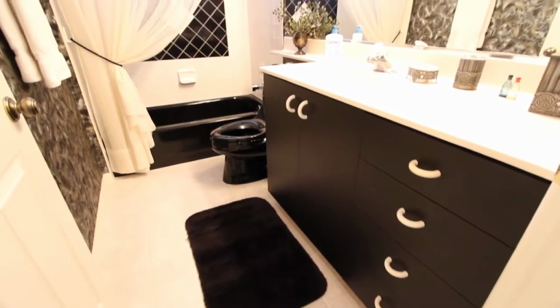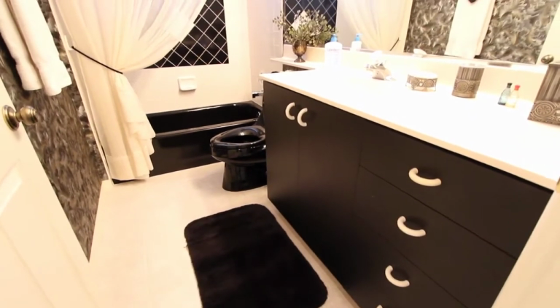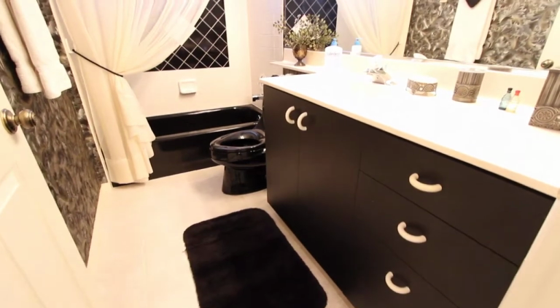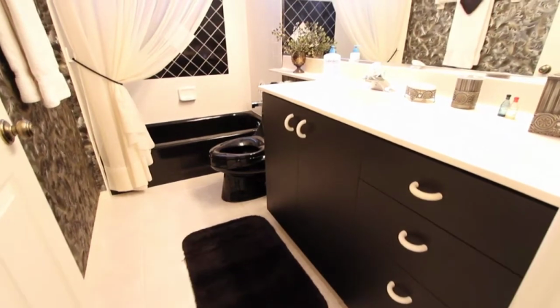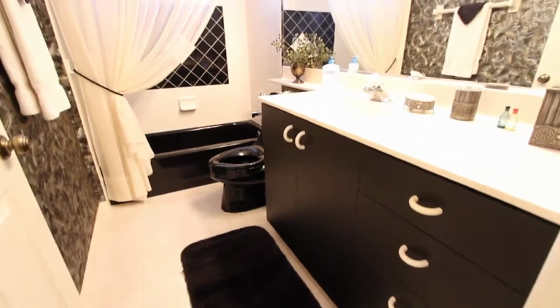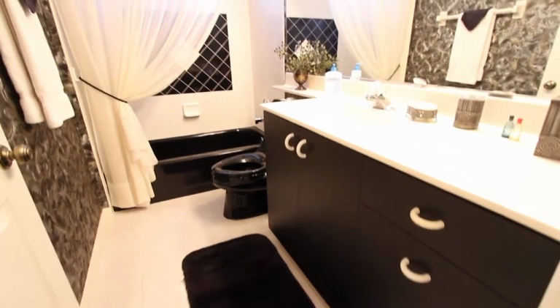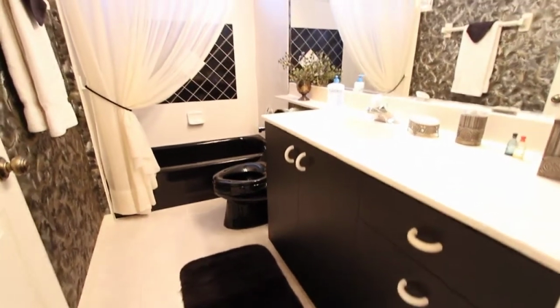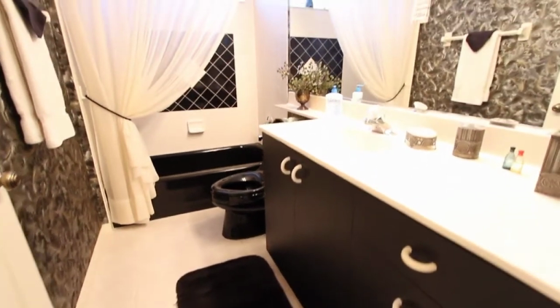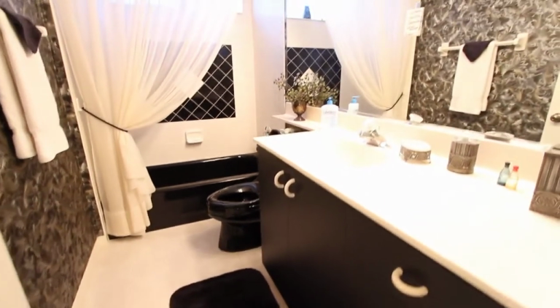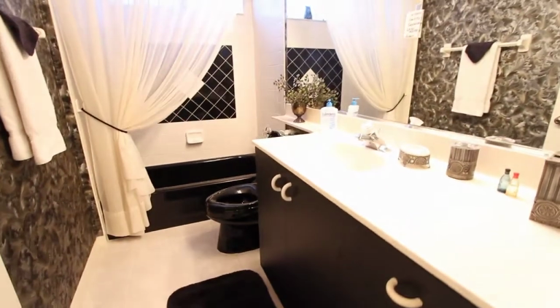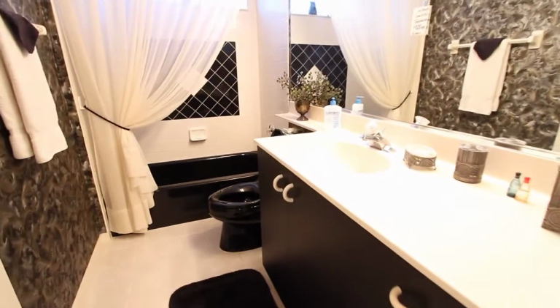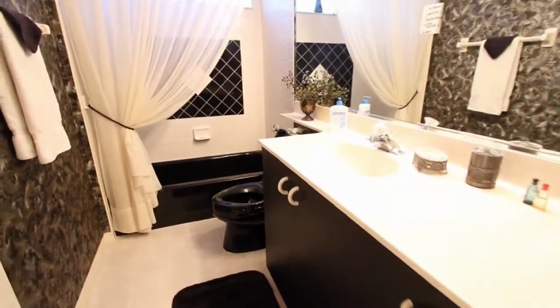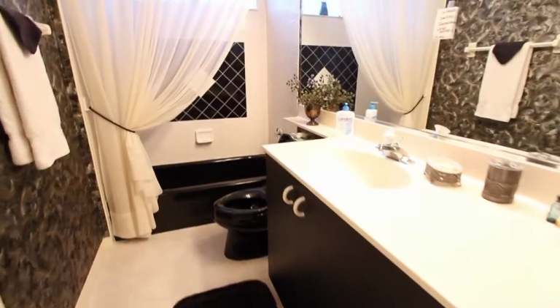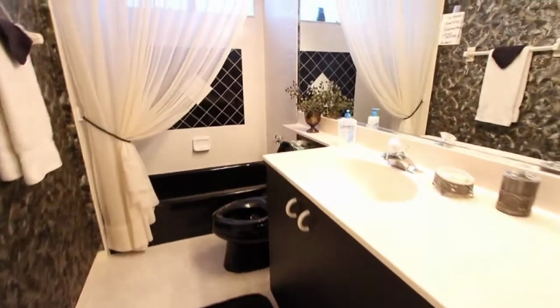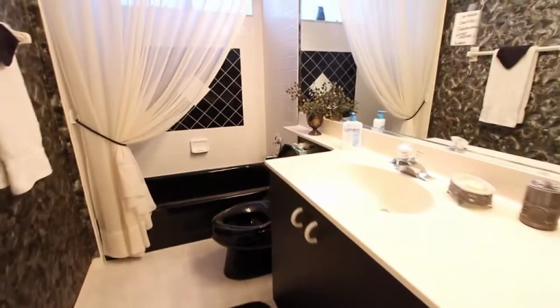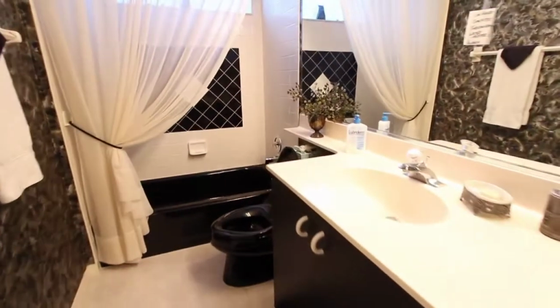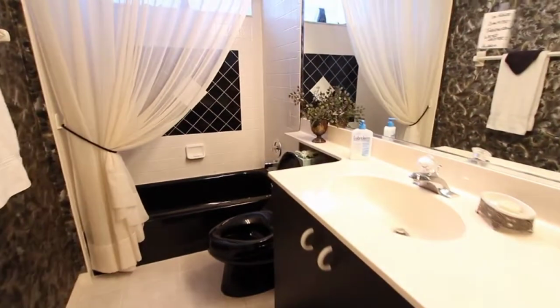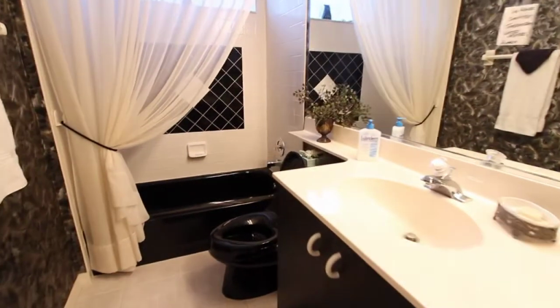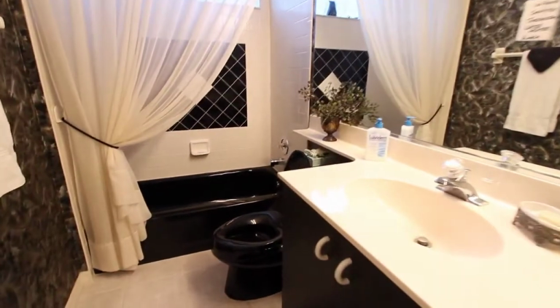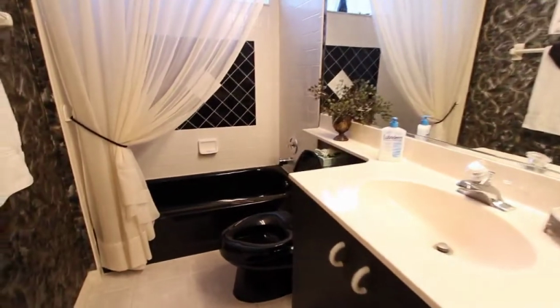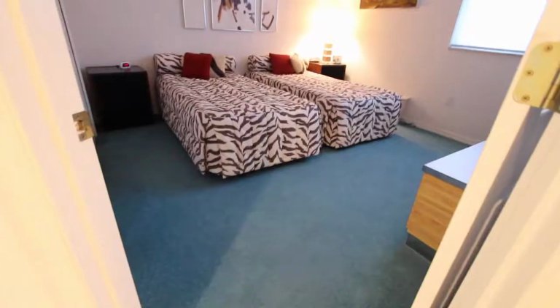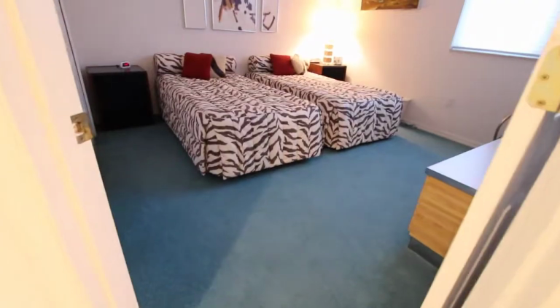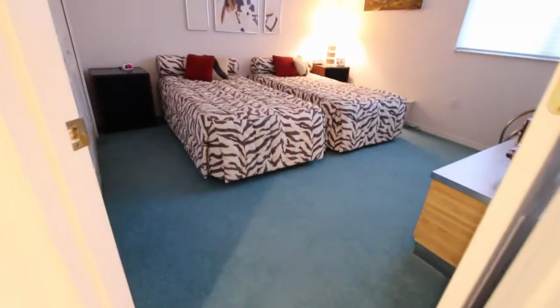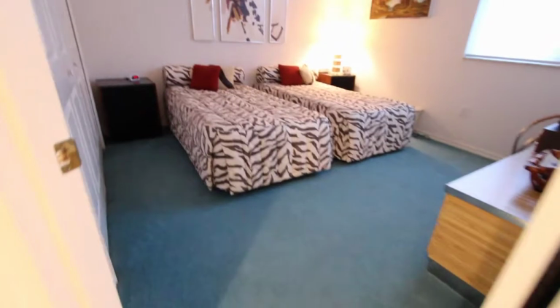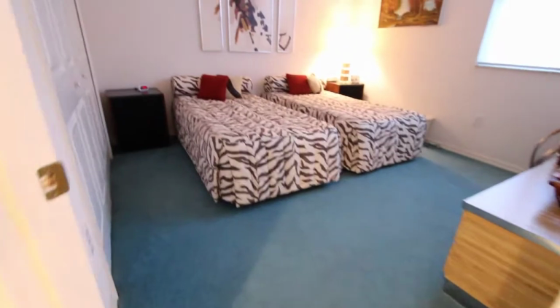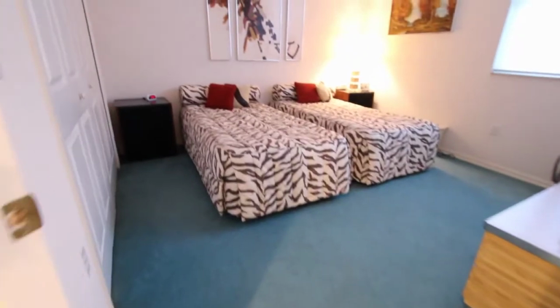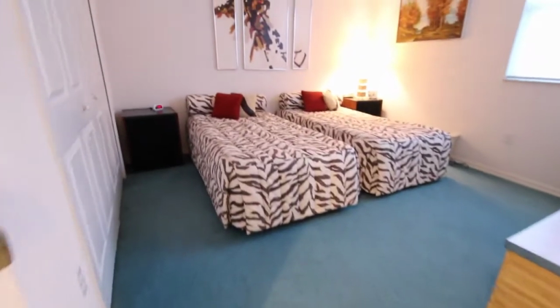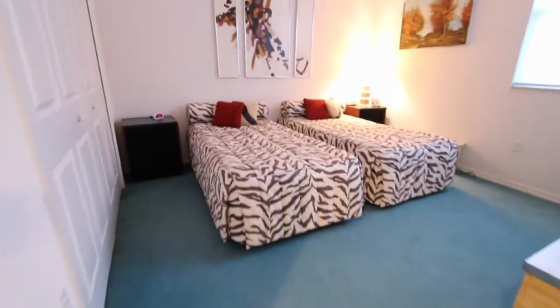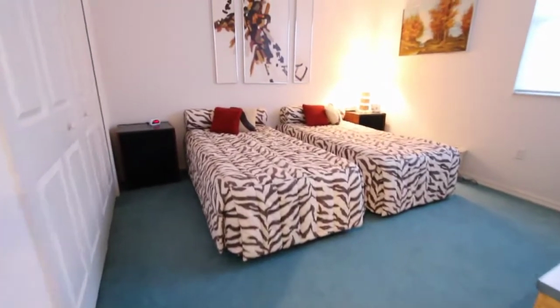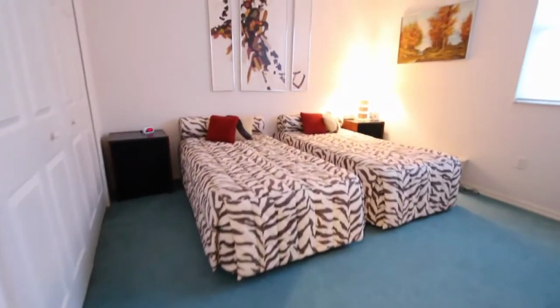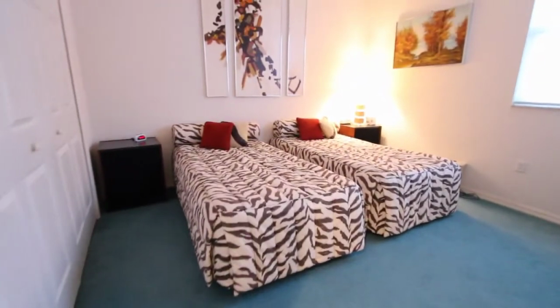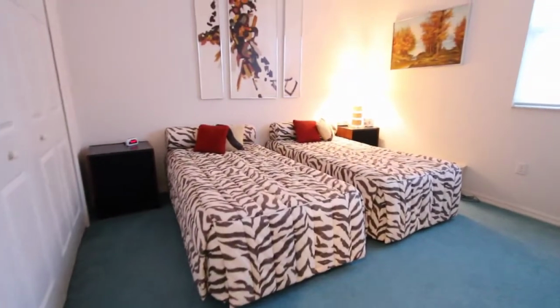So come and take a look at this great house. I'm sure you'll be impressed — schedule a private showing today.